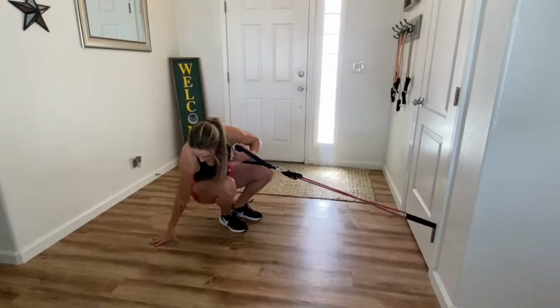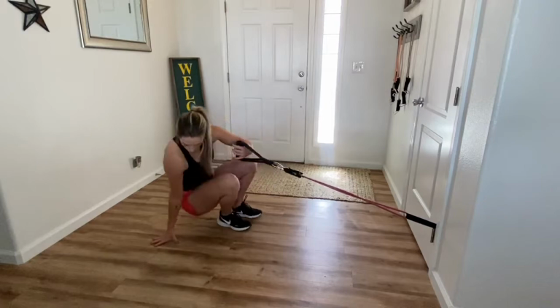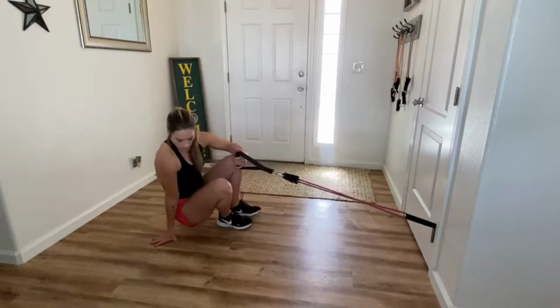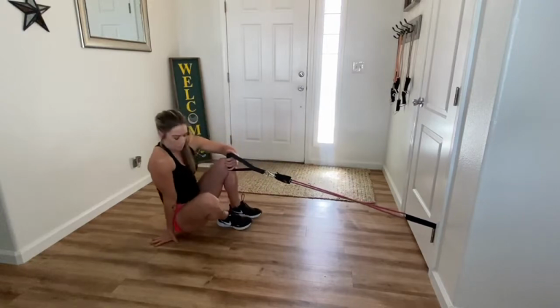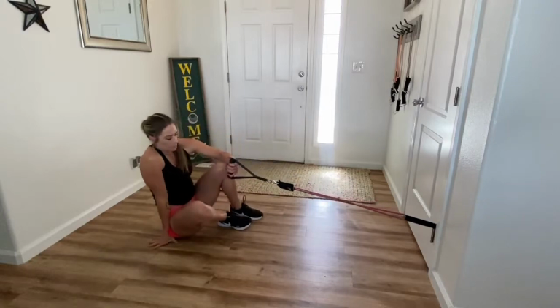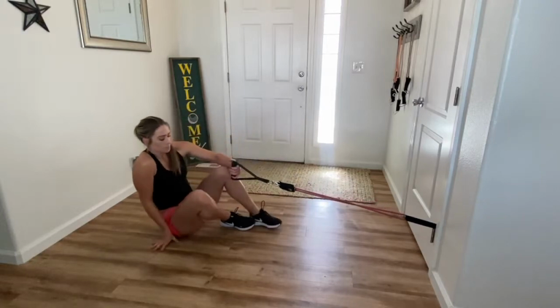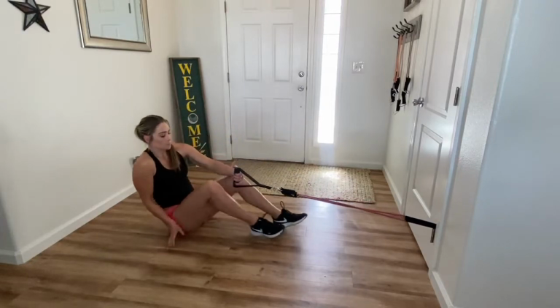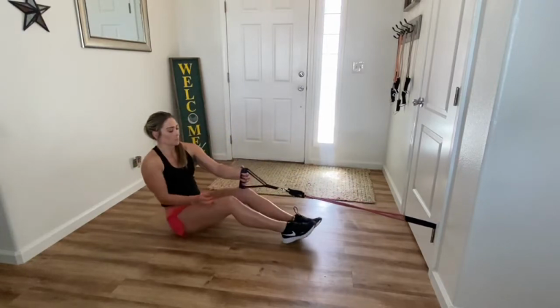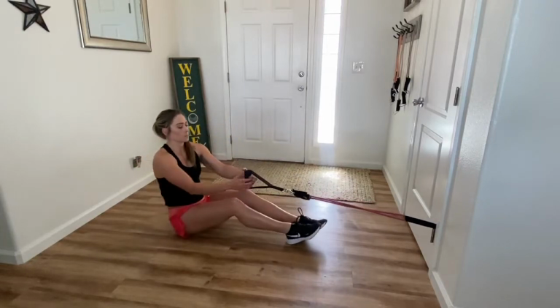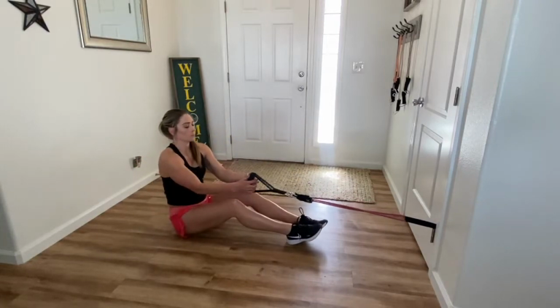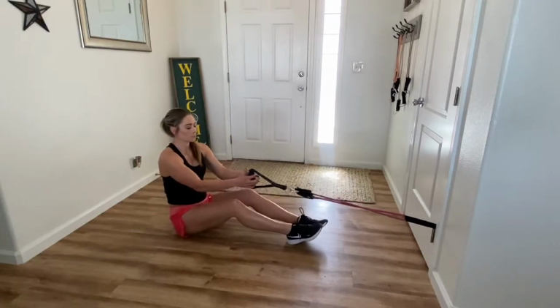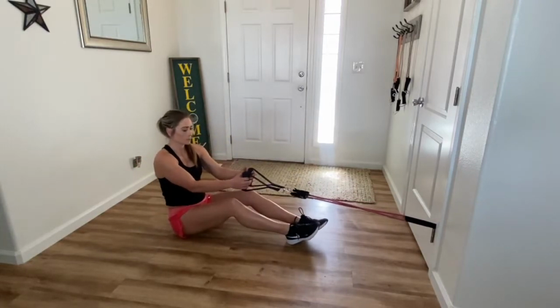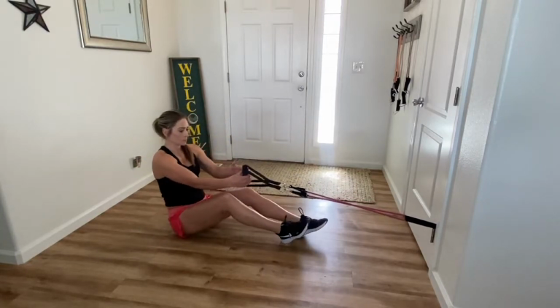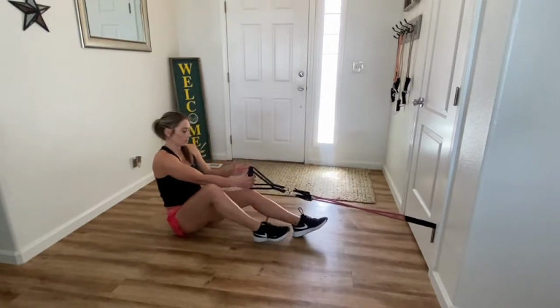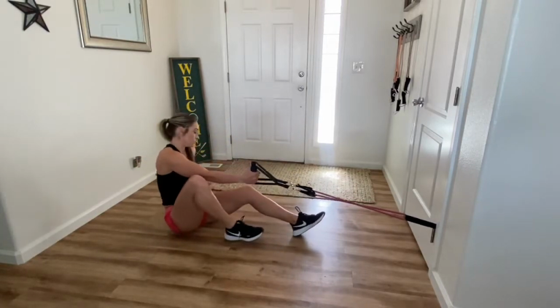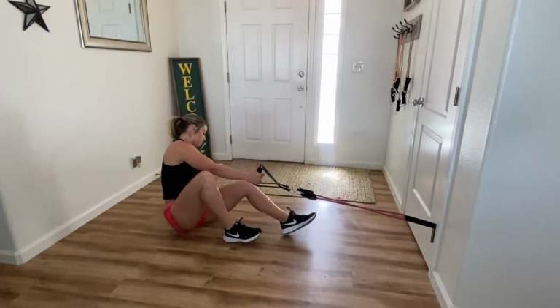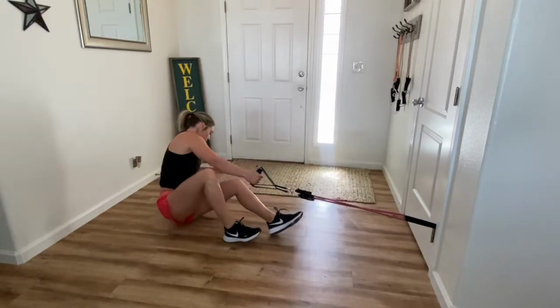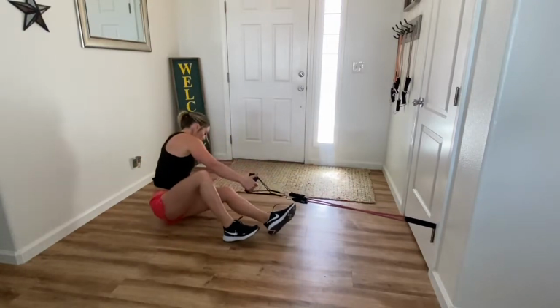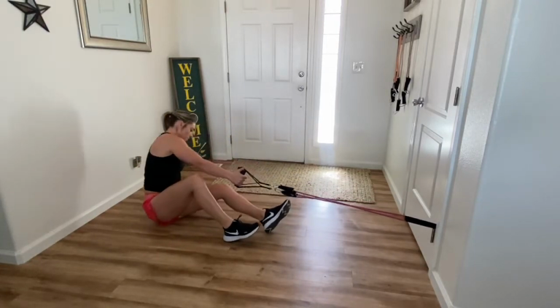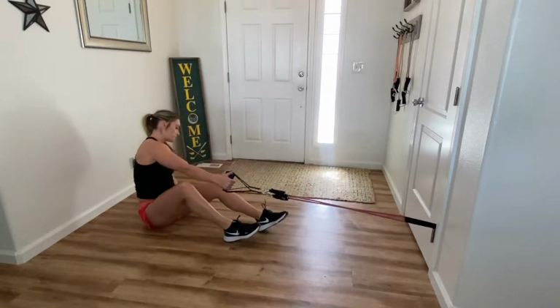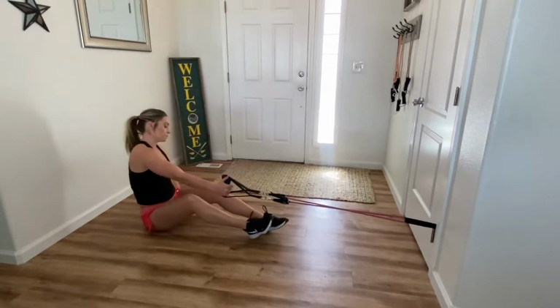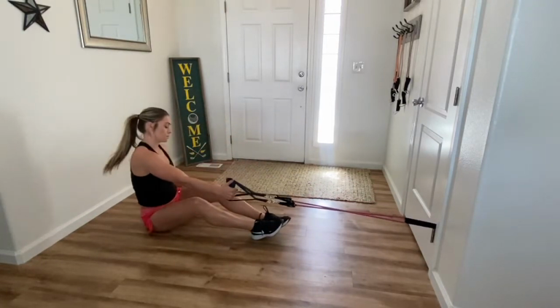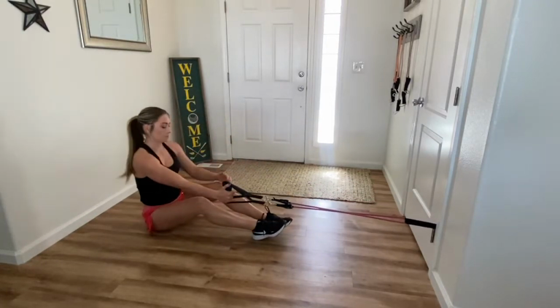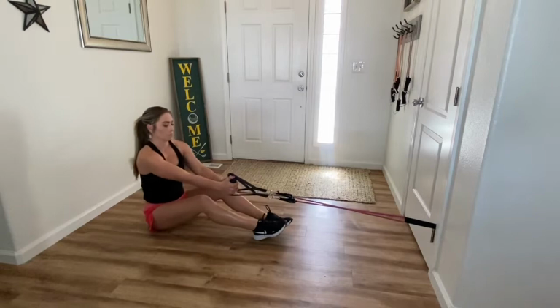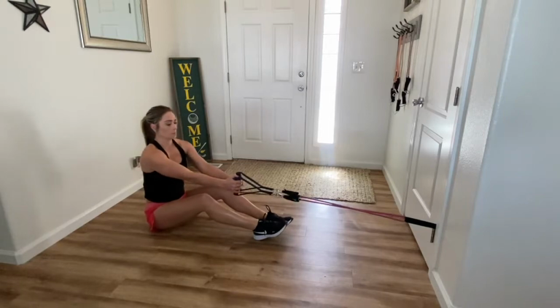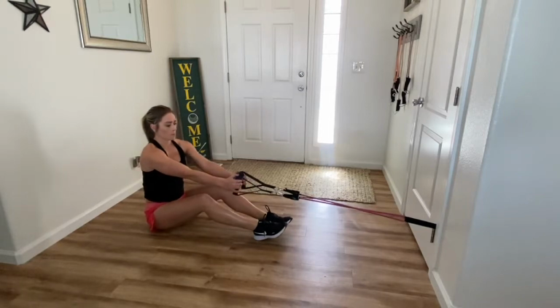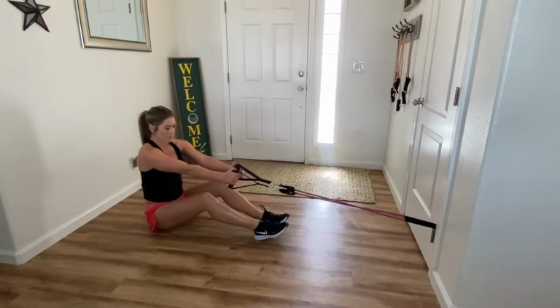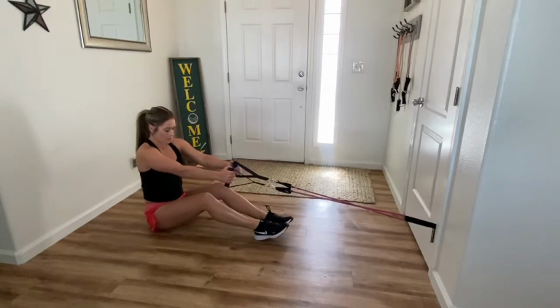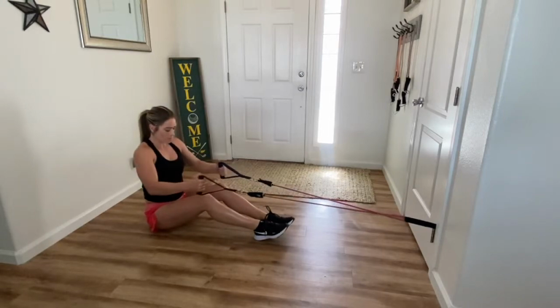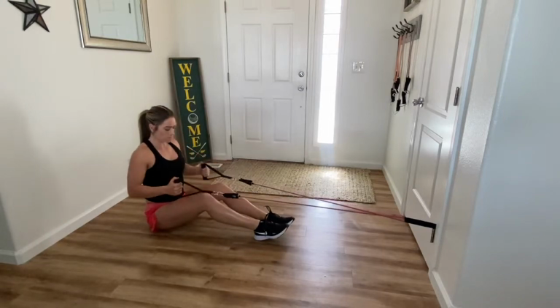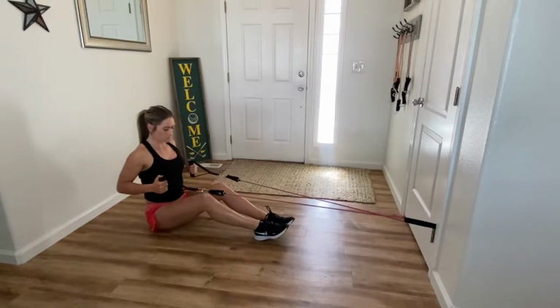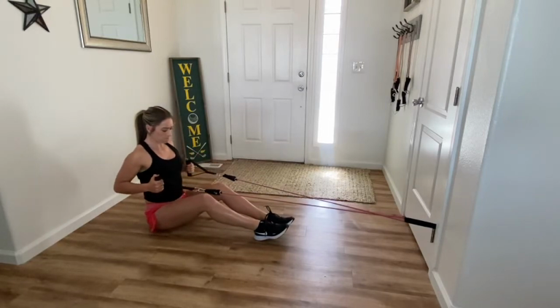While sitting on the ground, you want to make sure that your band is about chest height. I'm using the bottom hinge of my door, but you can also attach it to anything that you have handy.